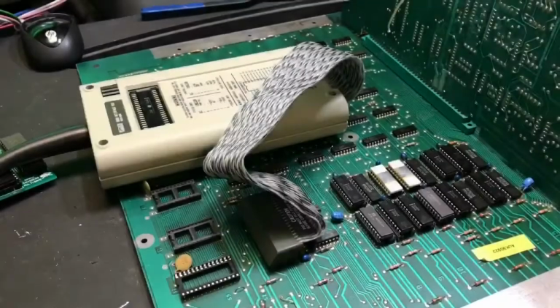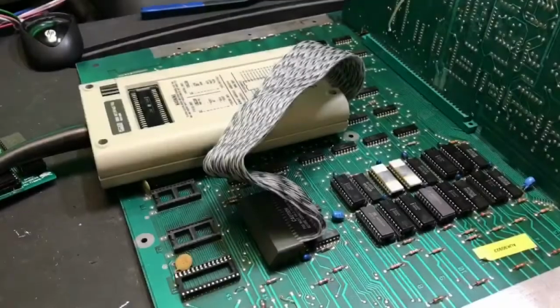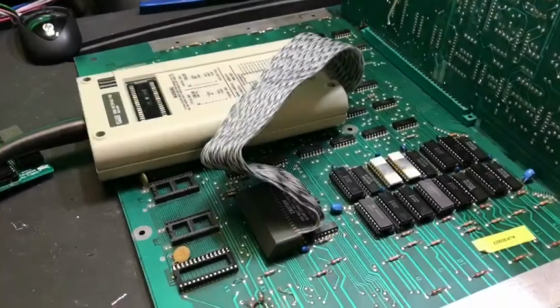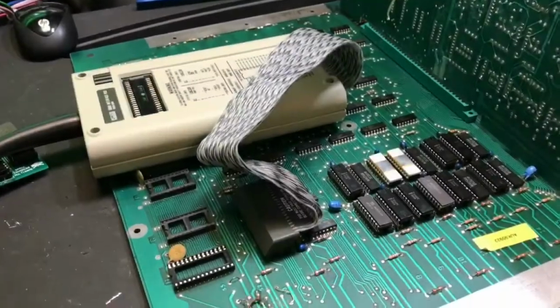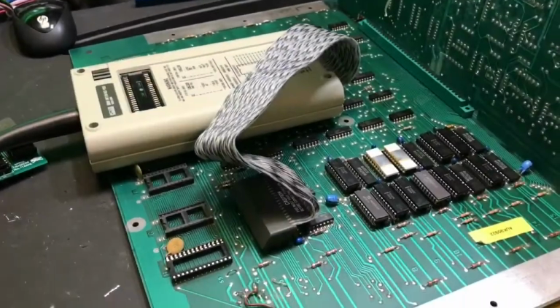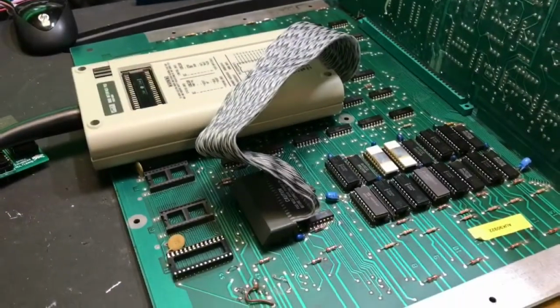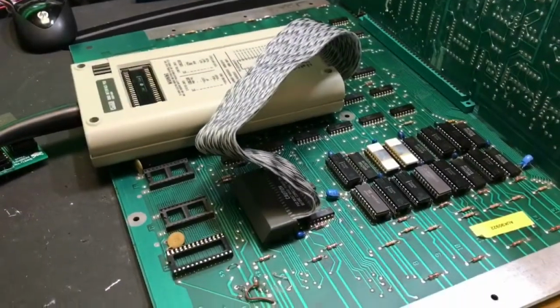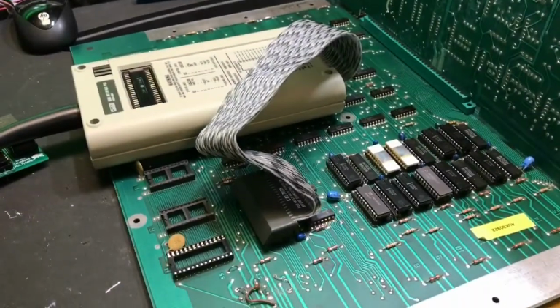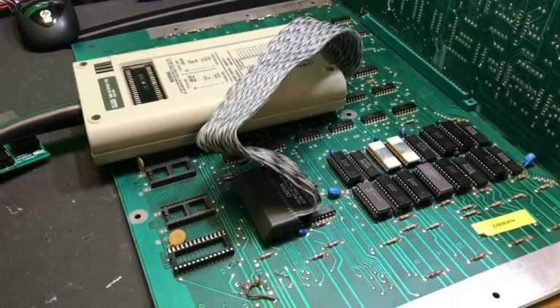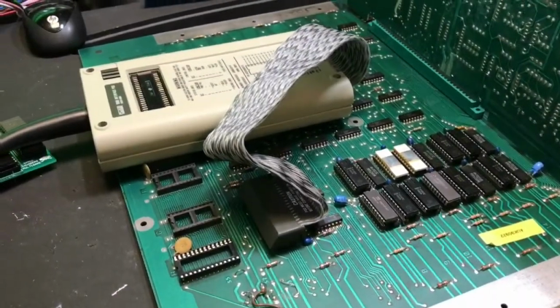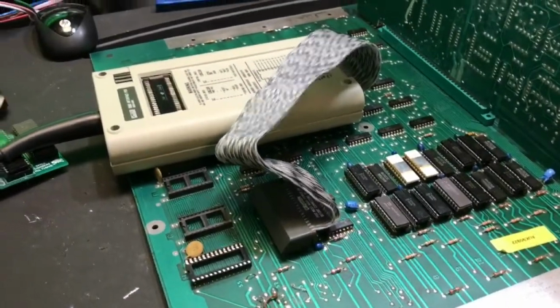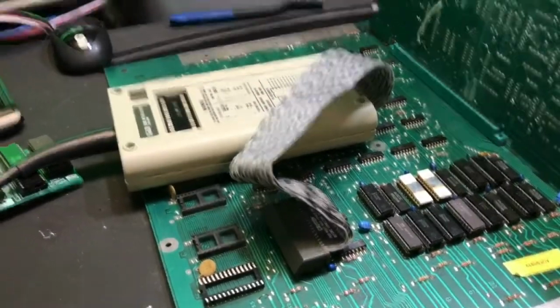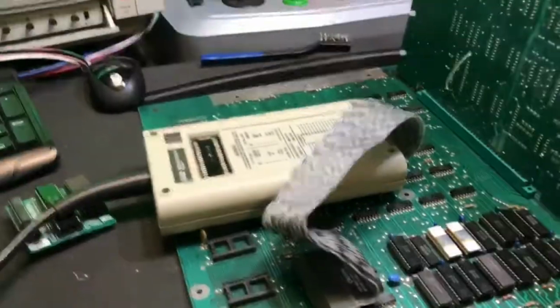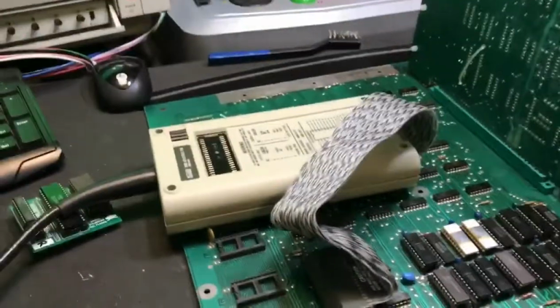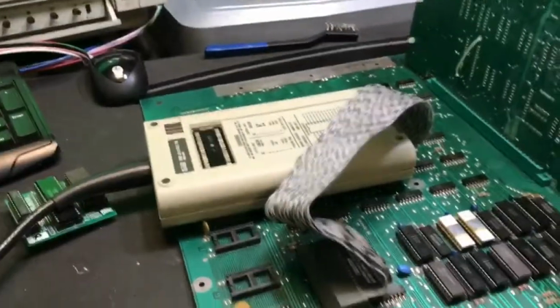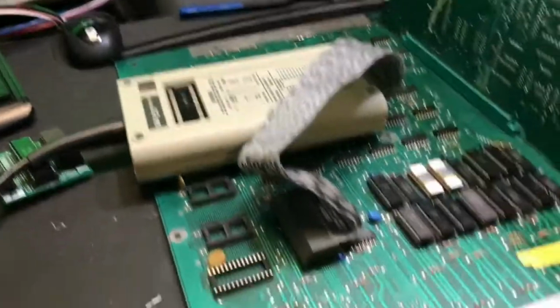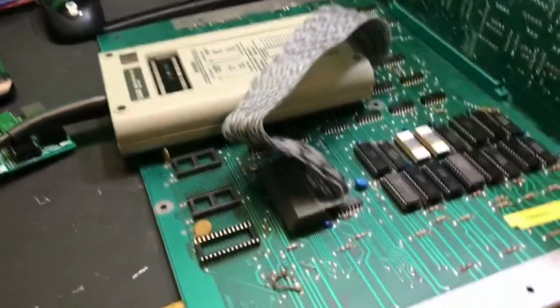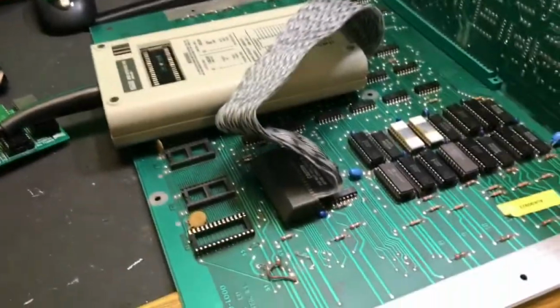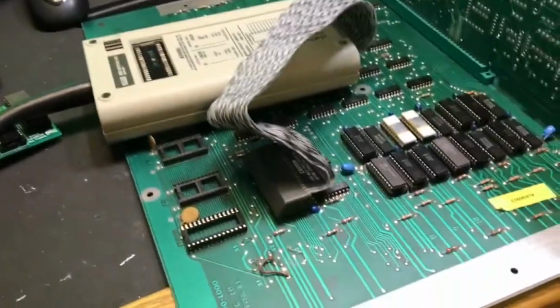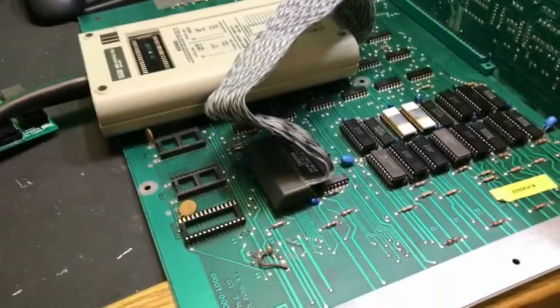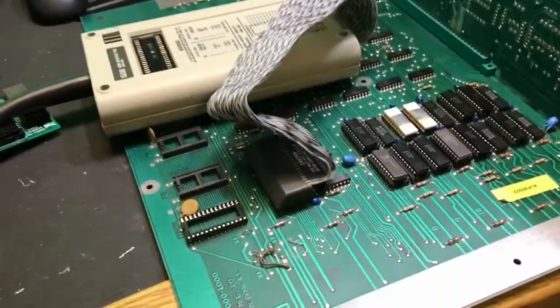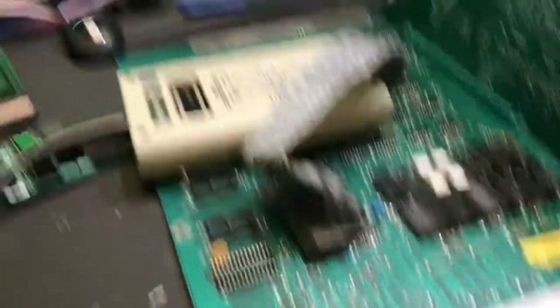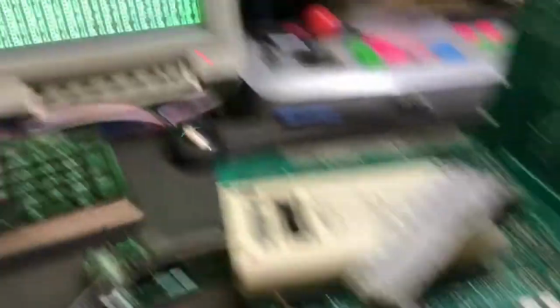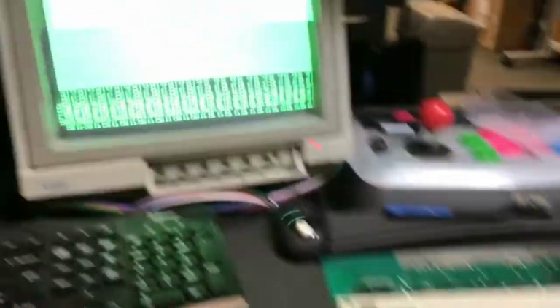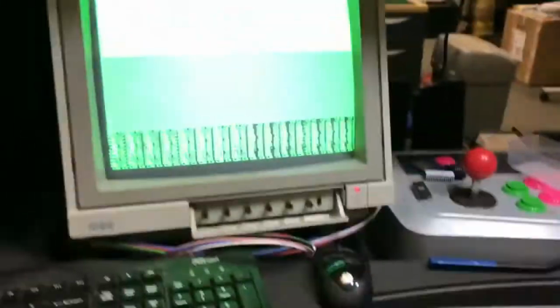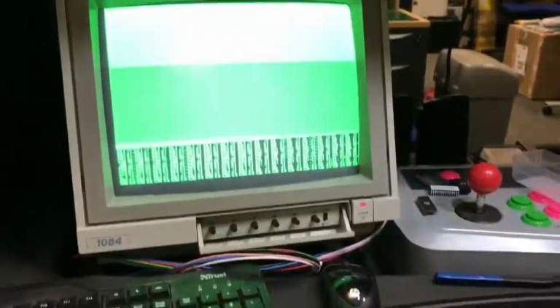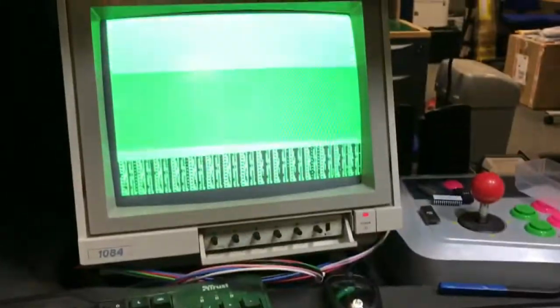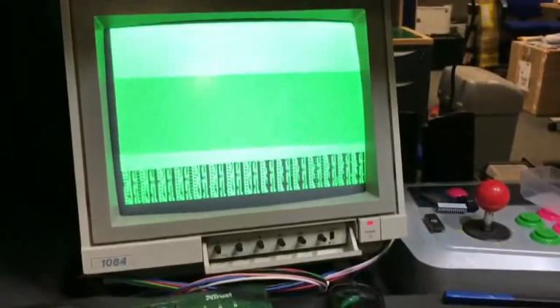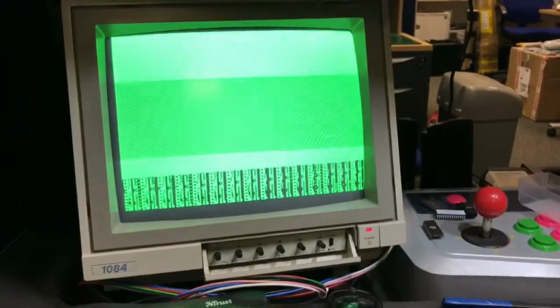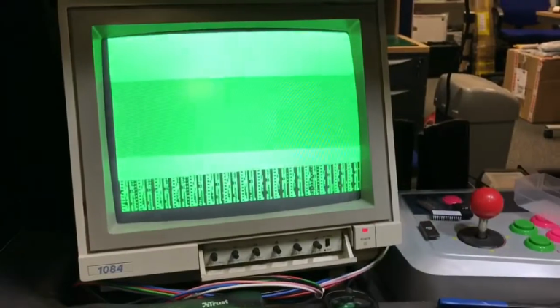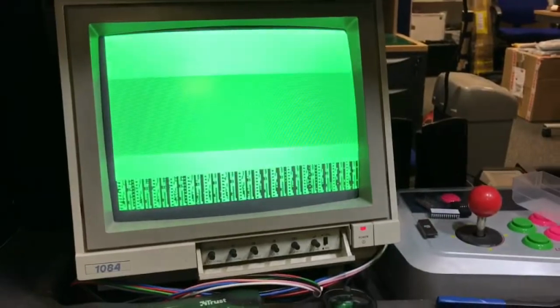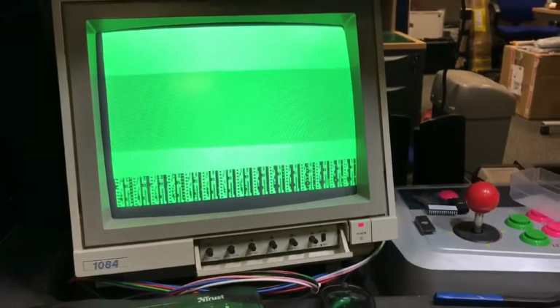This is just going to be a short one. We're doing a Space Invaders board — this is actually mine. It's been broken for a couple of months.